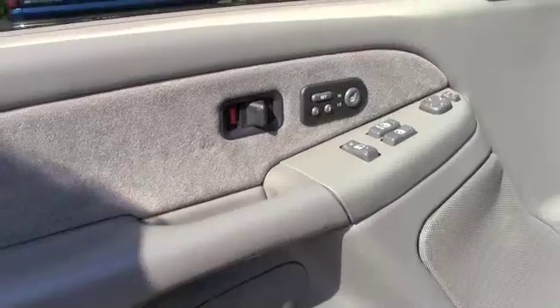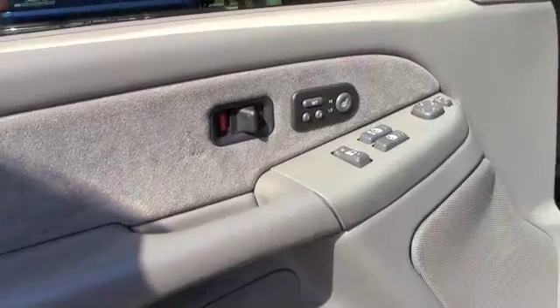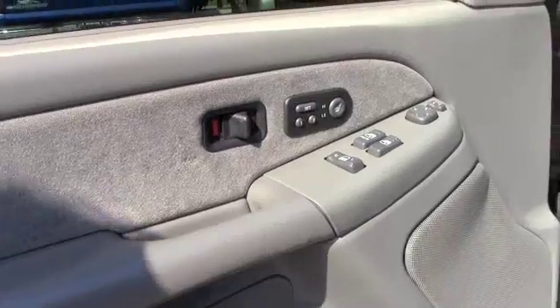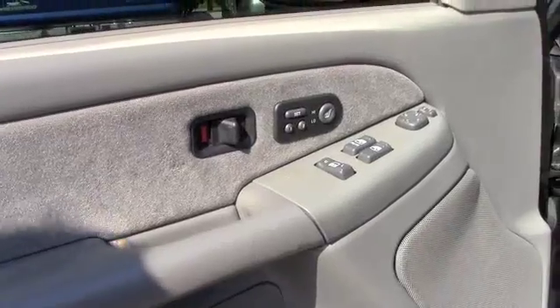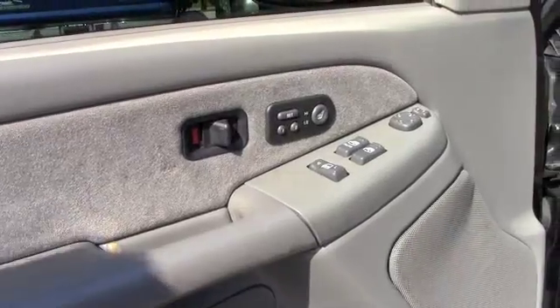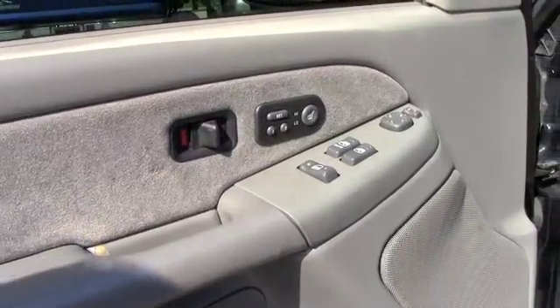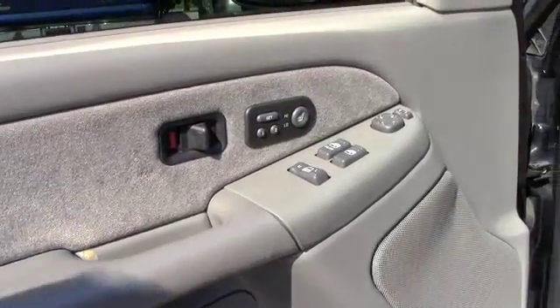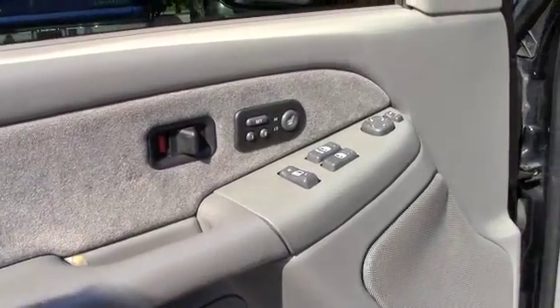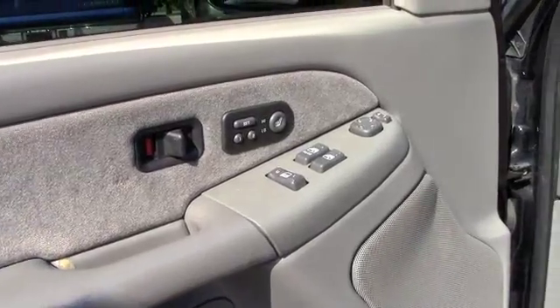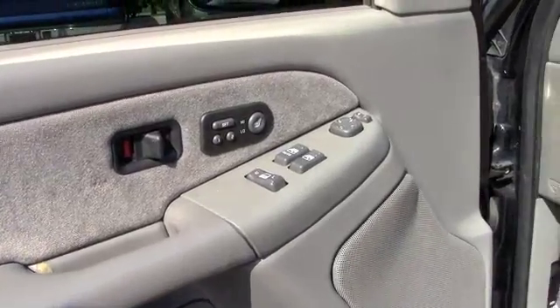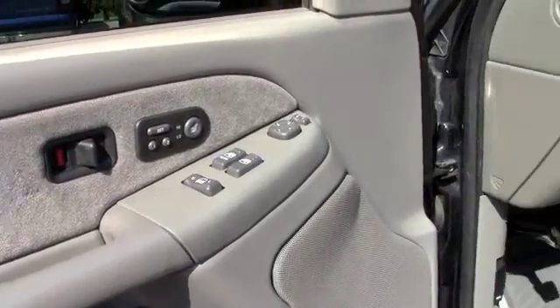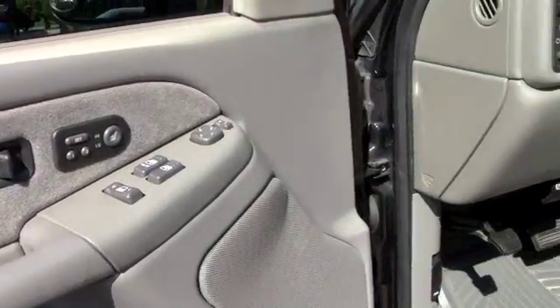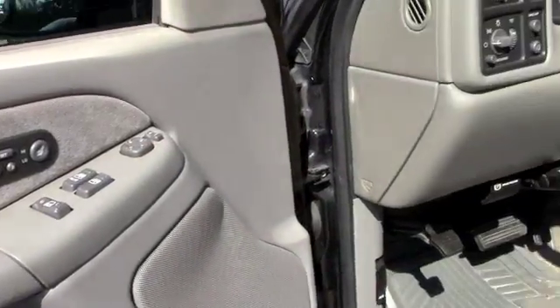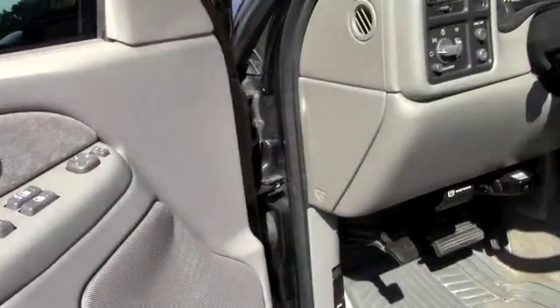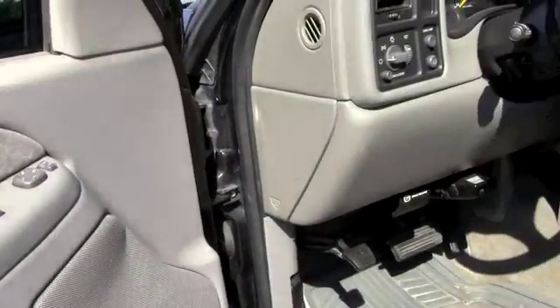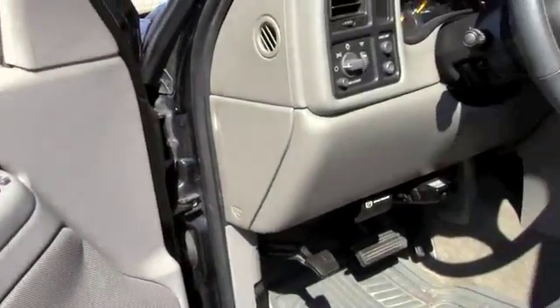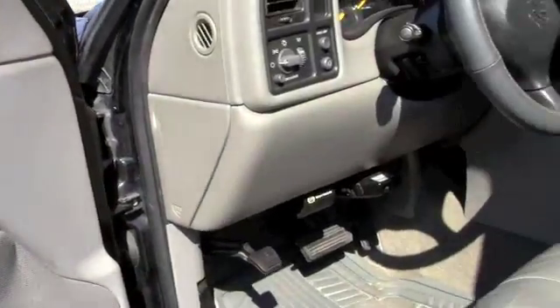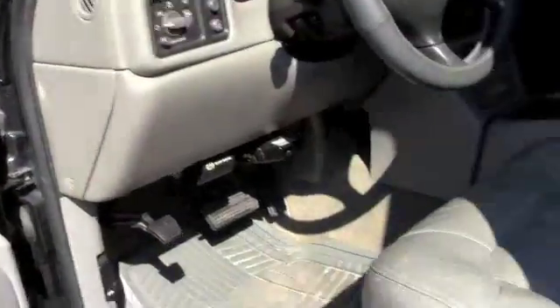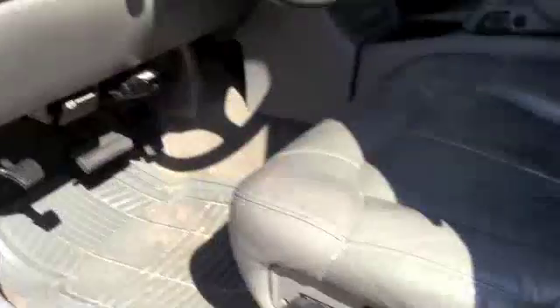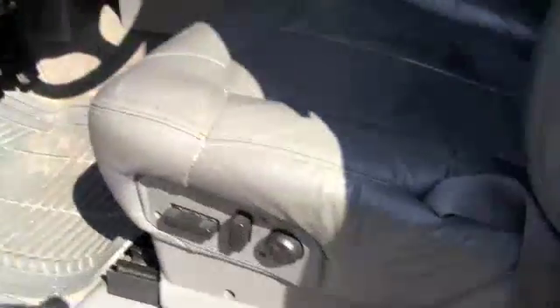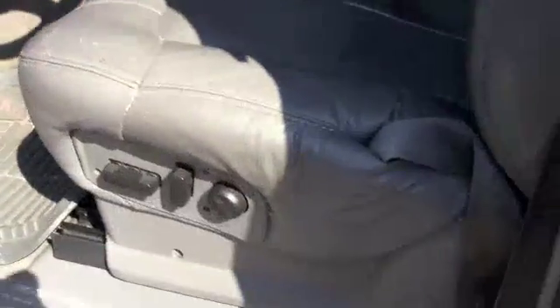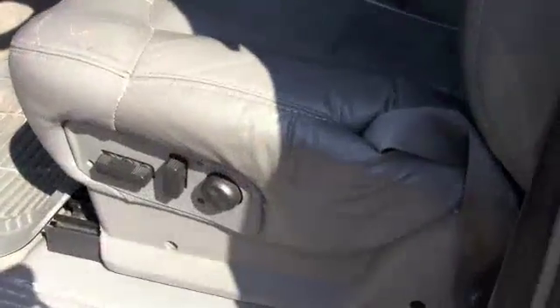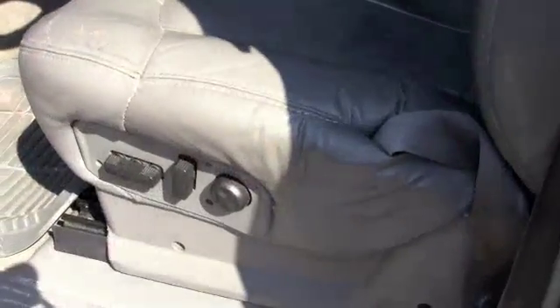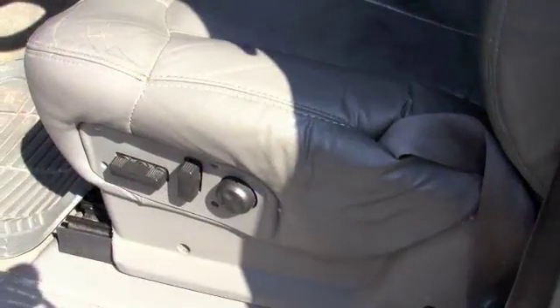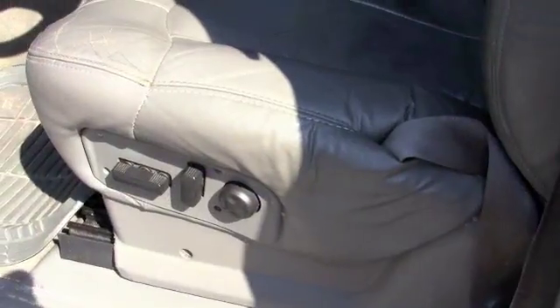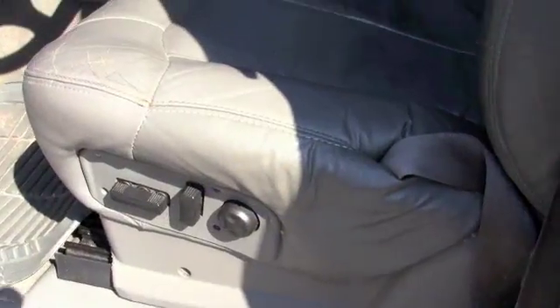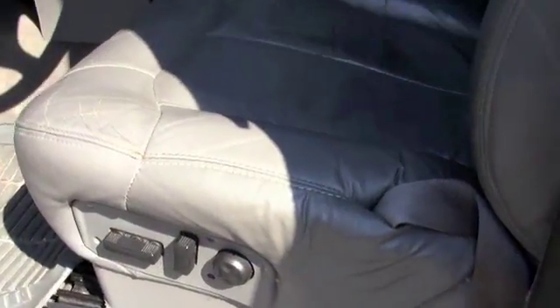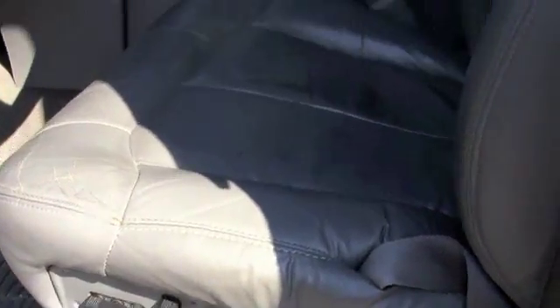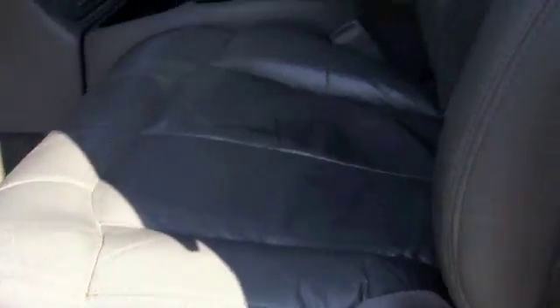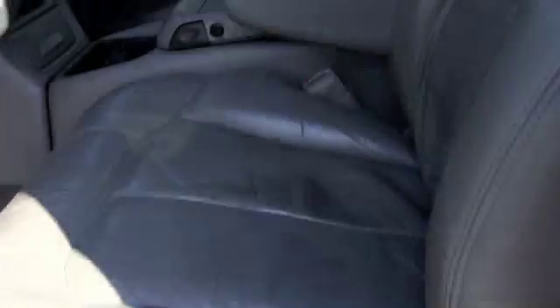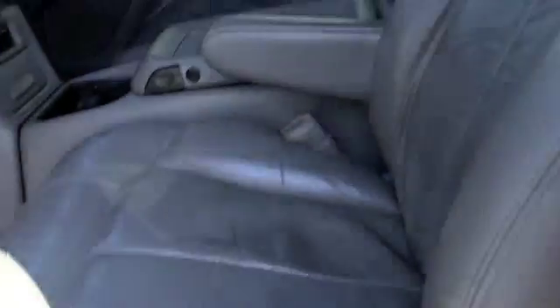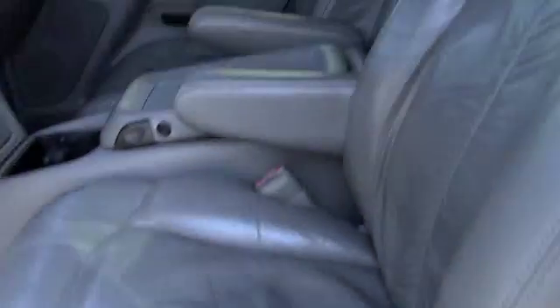Power windows, power locks, and memory seats. It's leather interior with power adjustable seats.